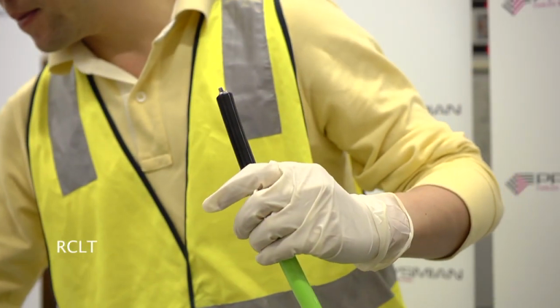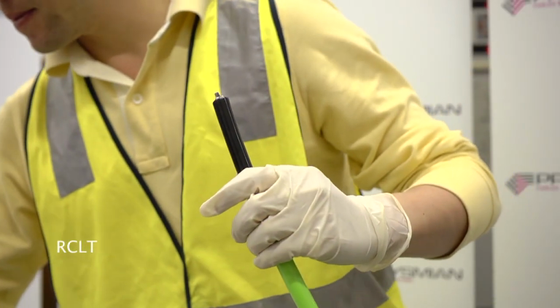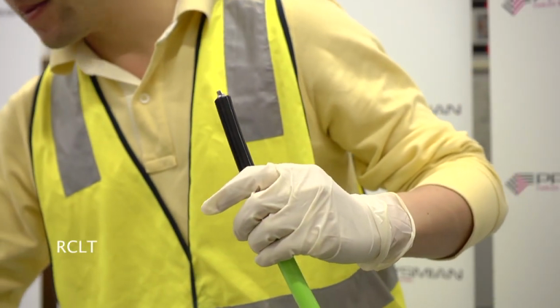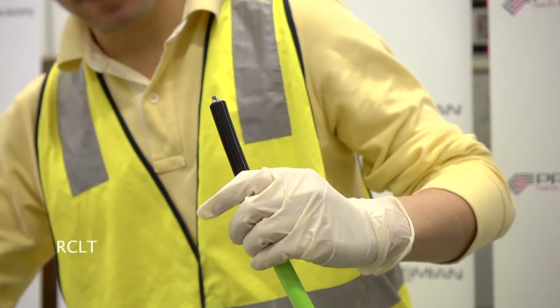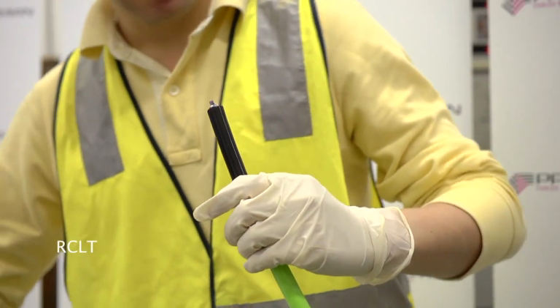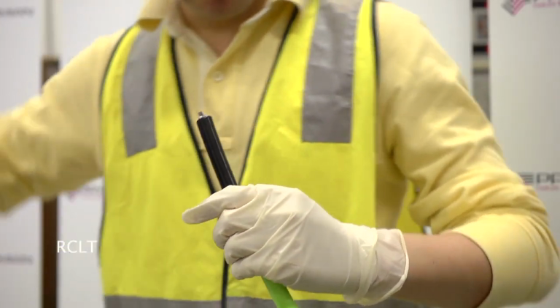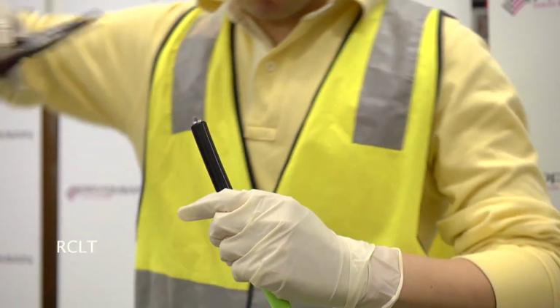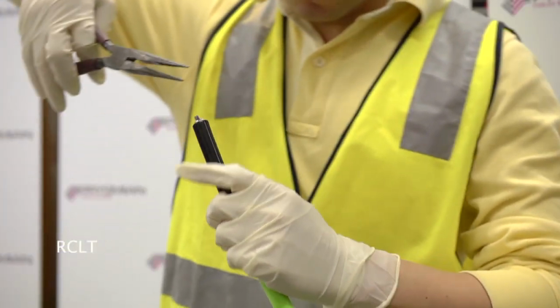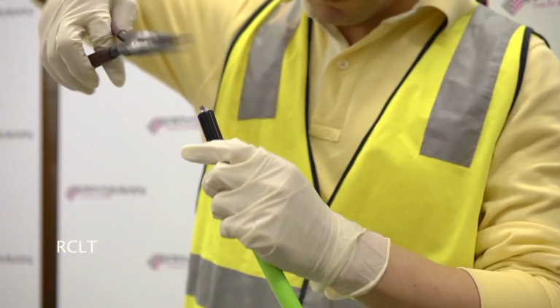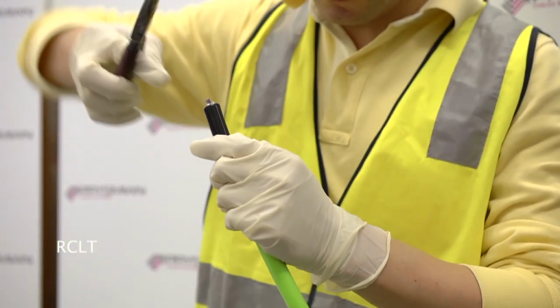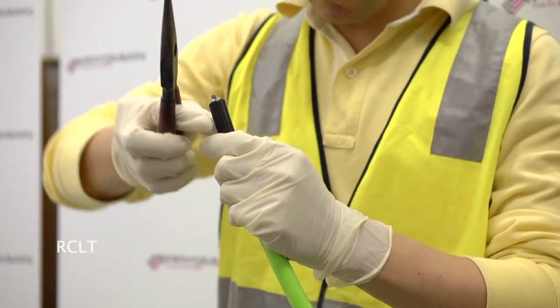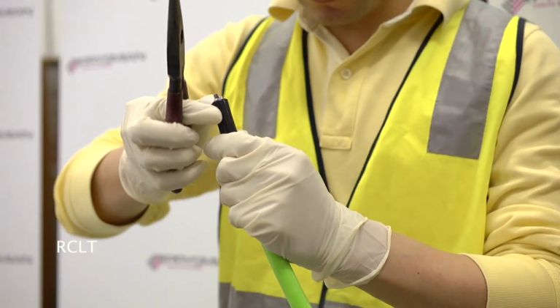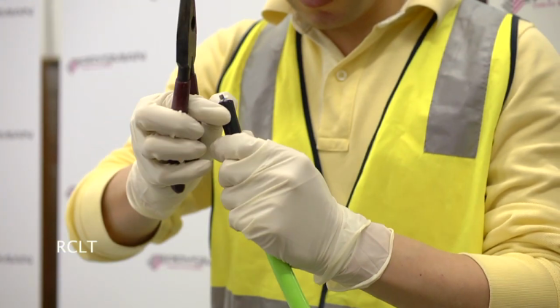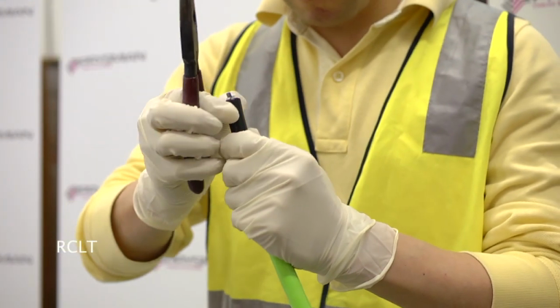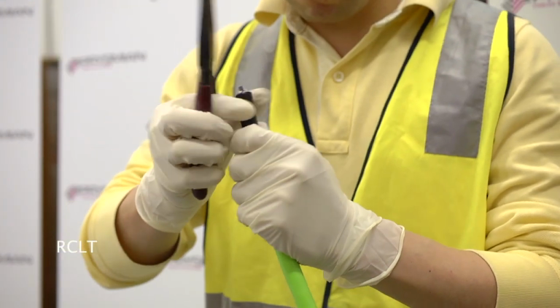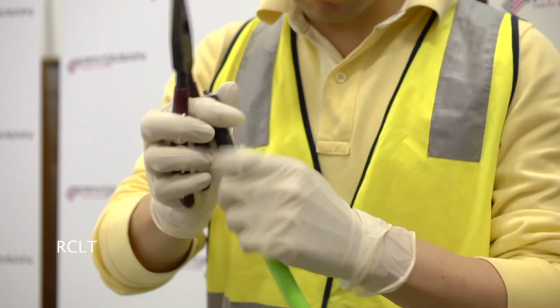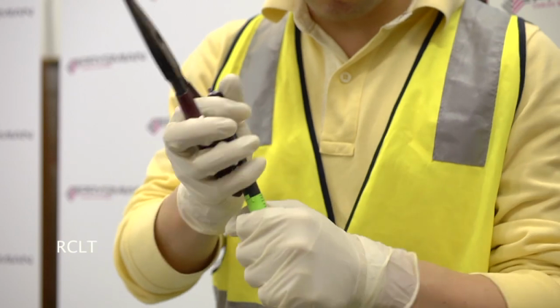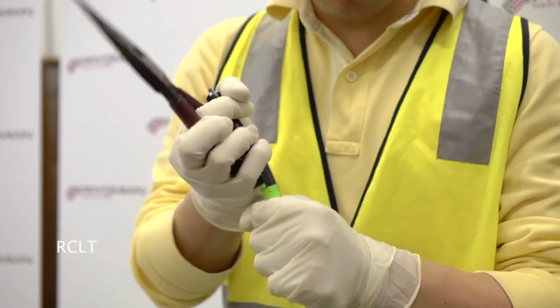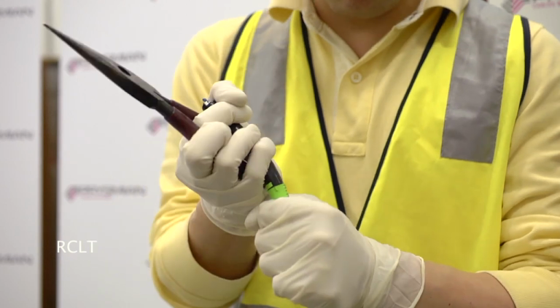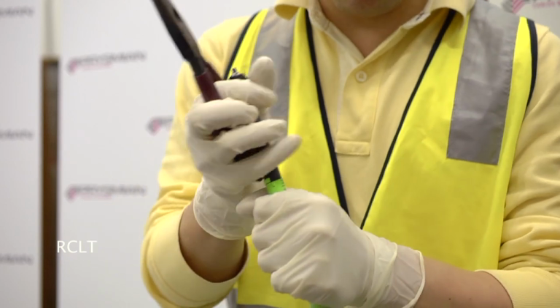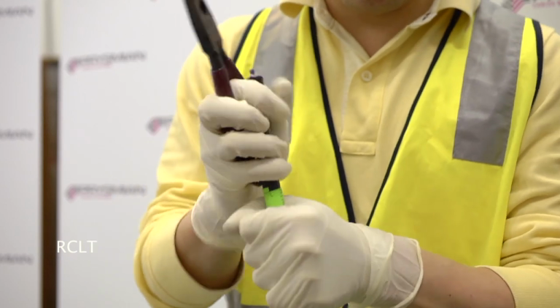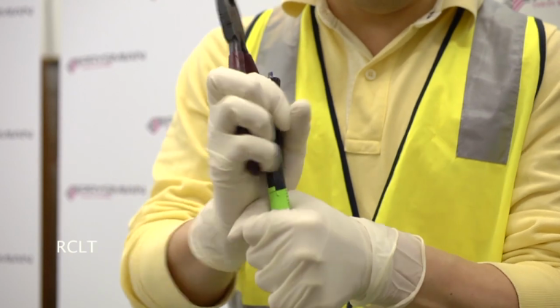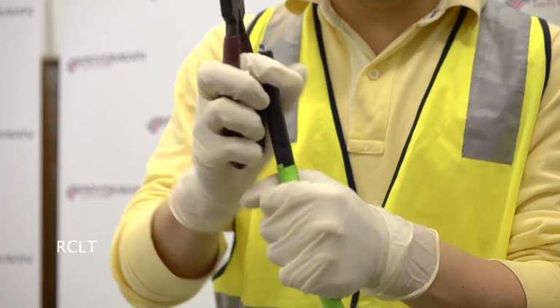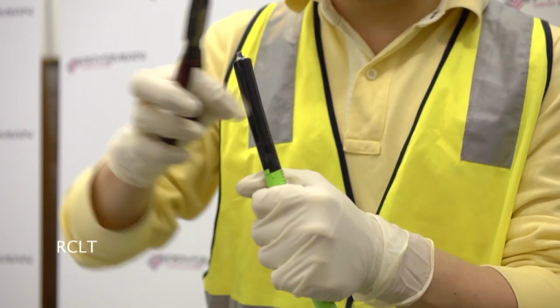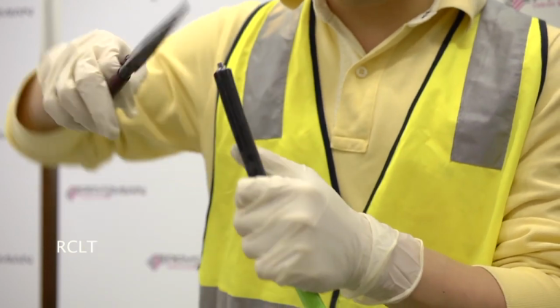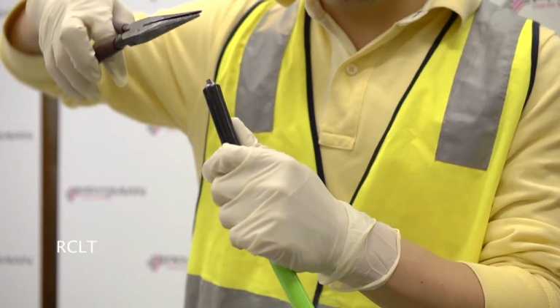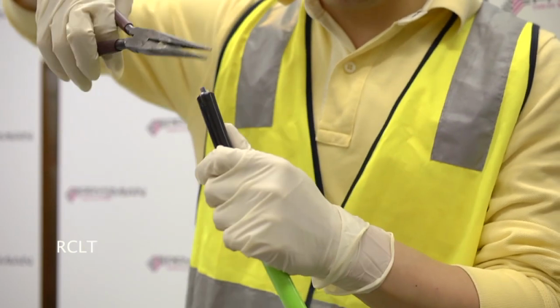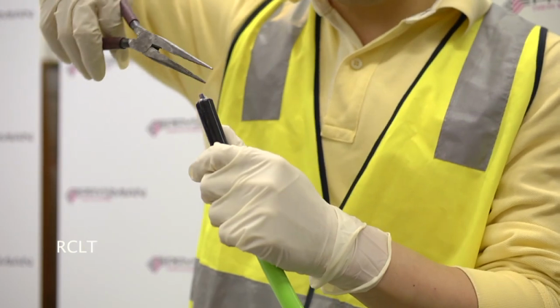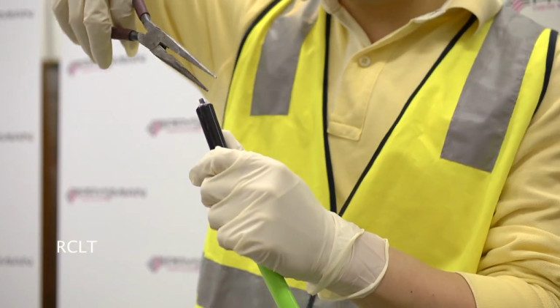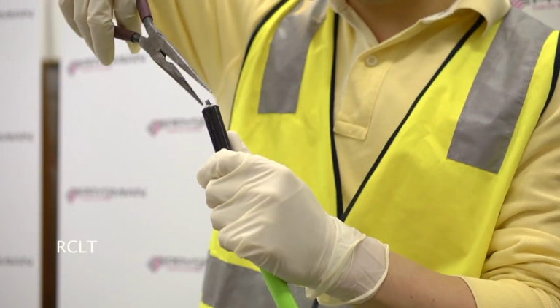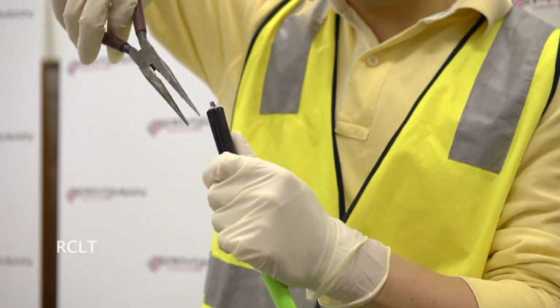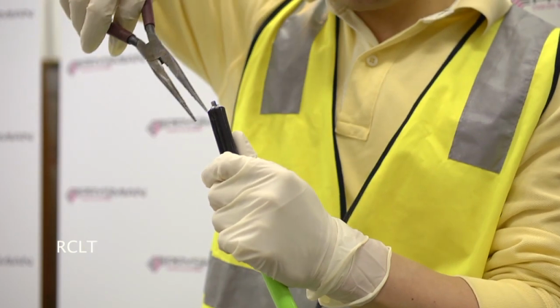Using long nose pliers, if required, carefully remove the cut section of the sheath to expose the two rip cords.